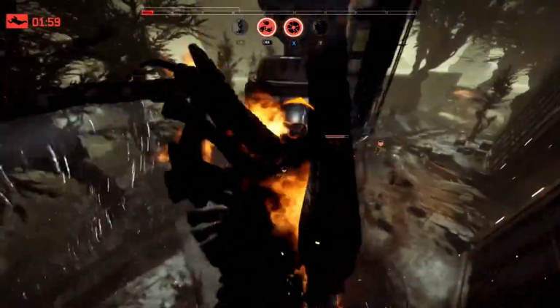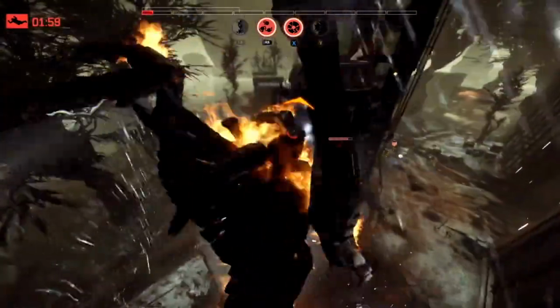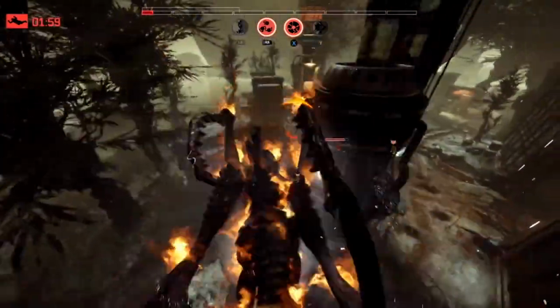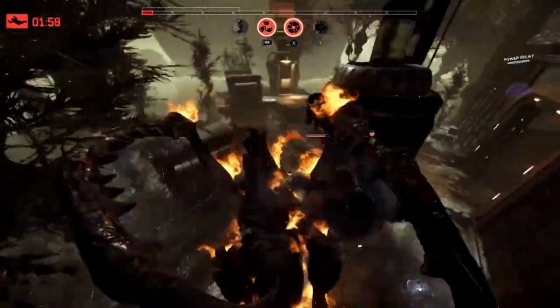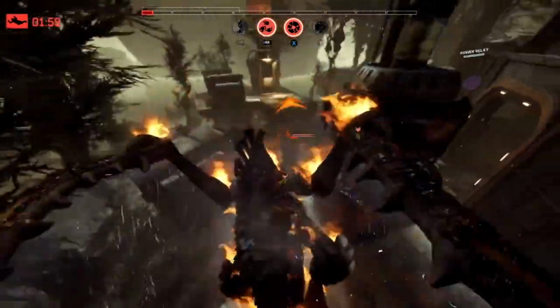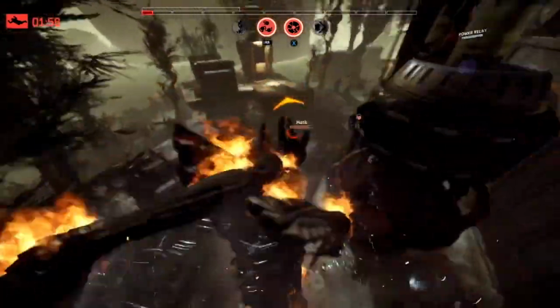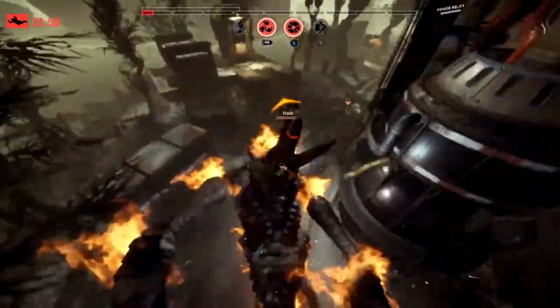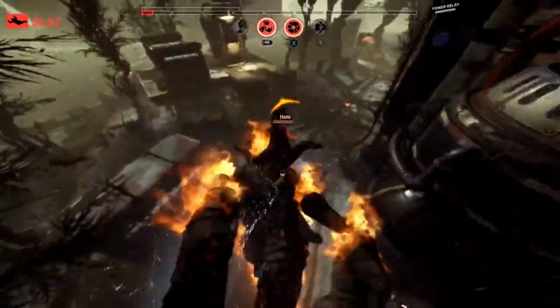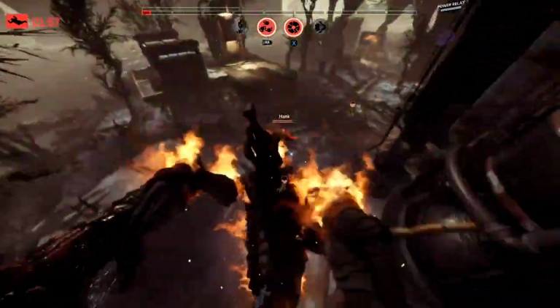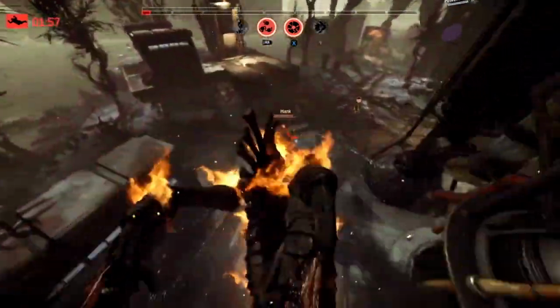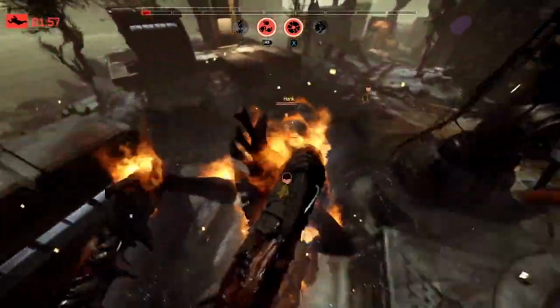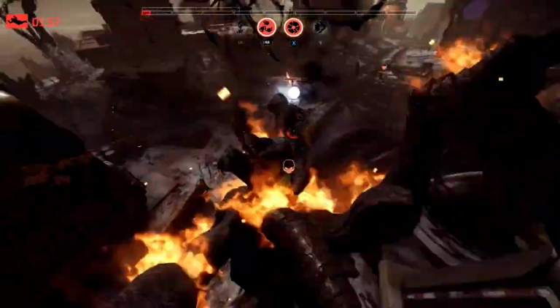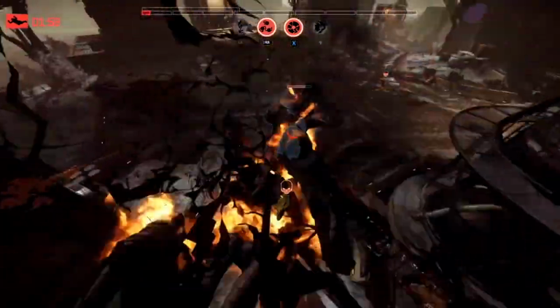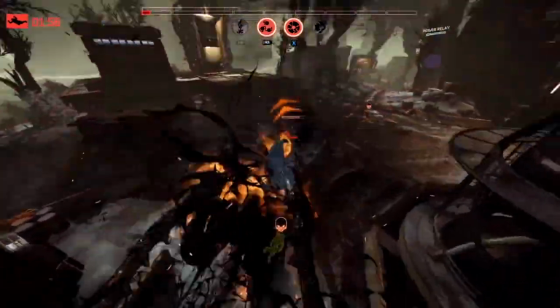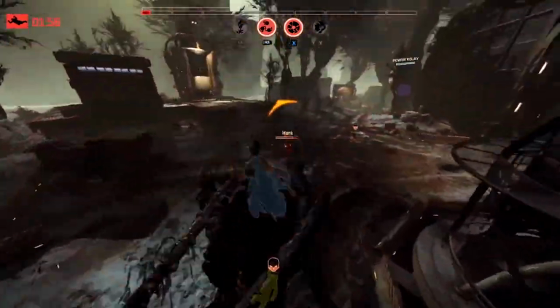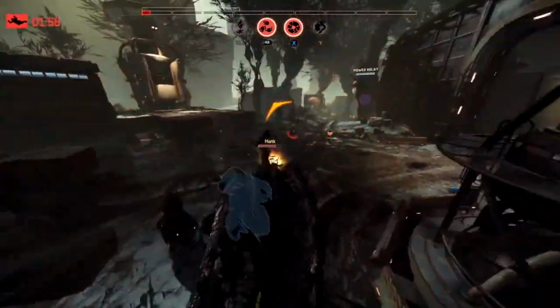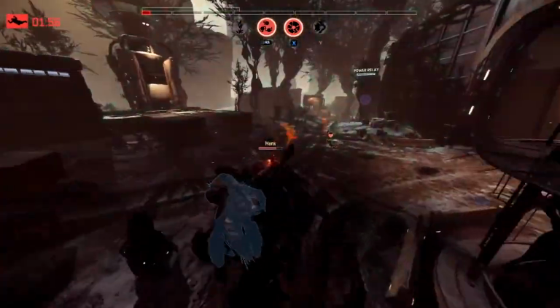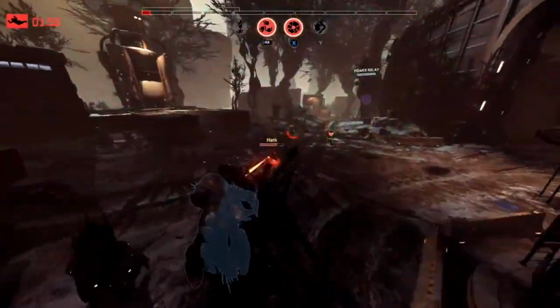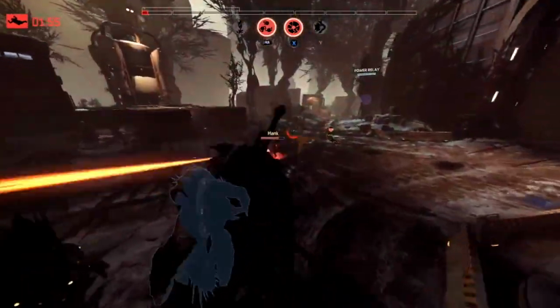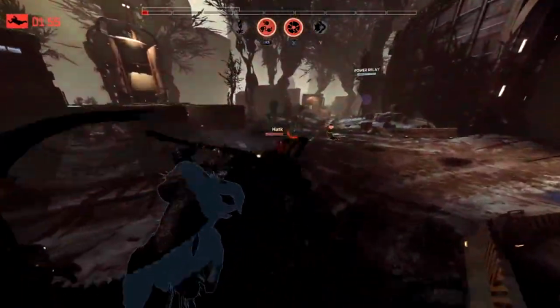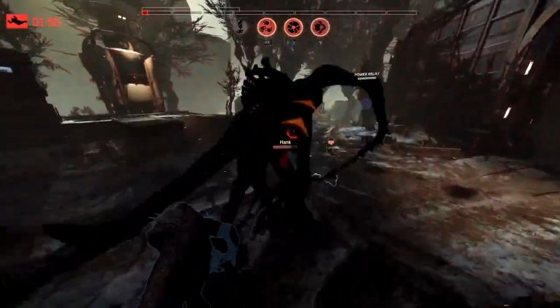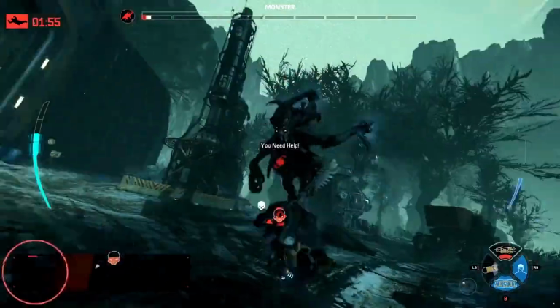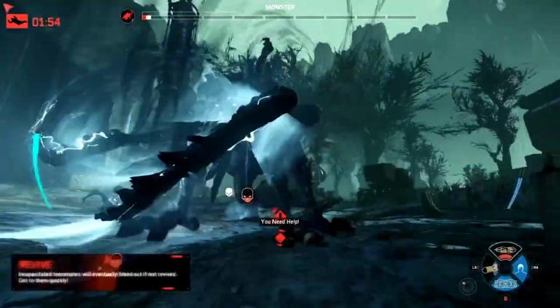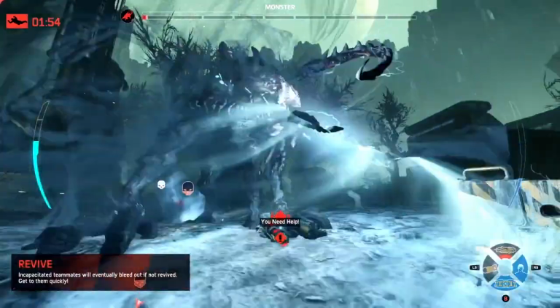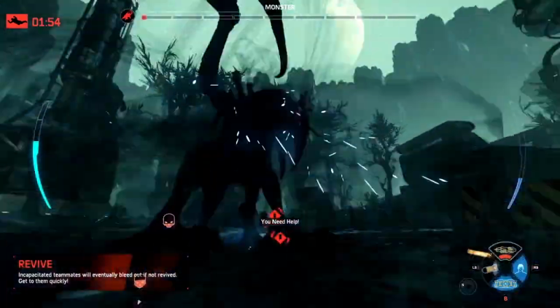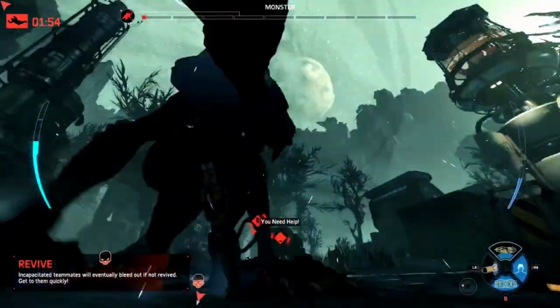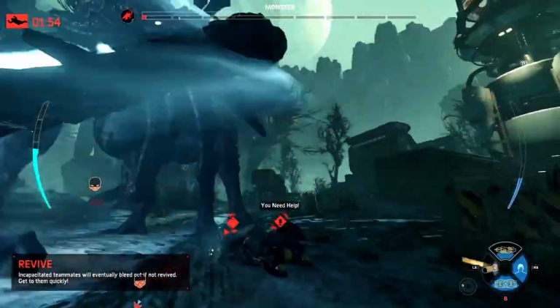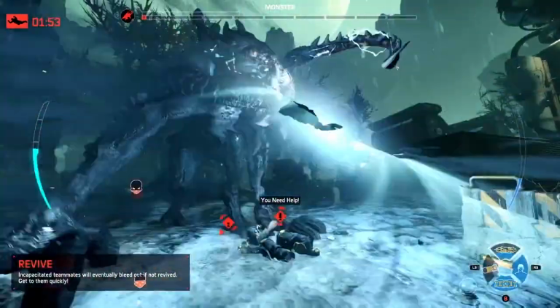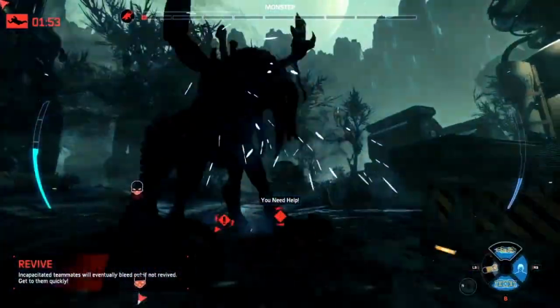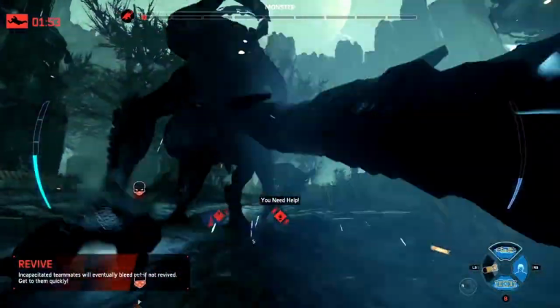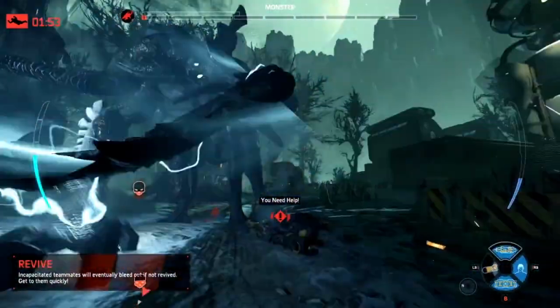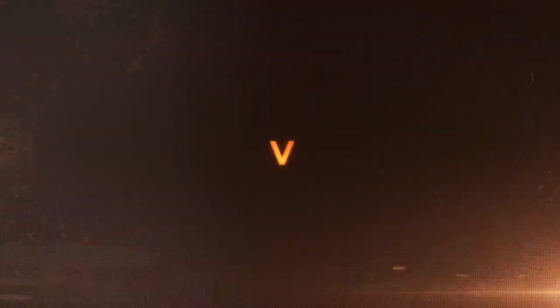Assault goes down — we're down to Hank. Hank can do this with the laser cutter. Here comes the monster — and oh no, he gets the leap attack!